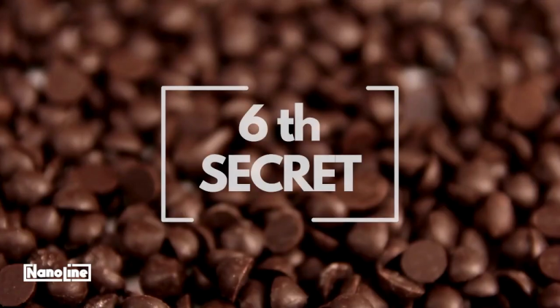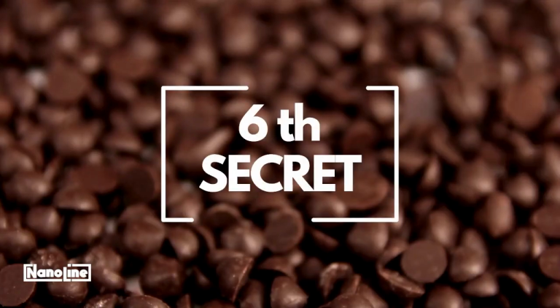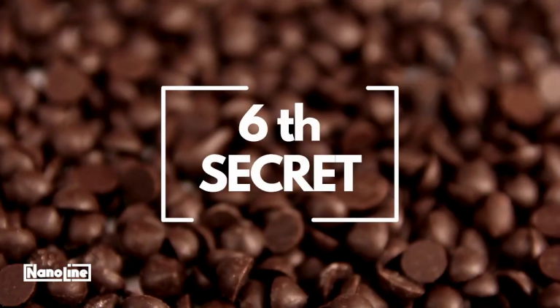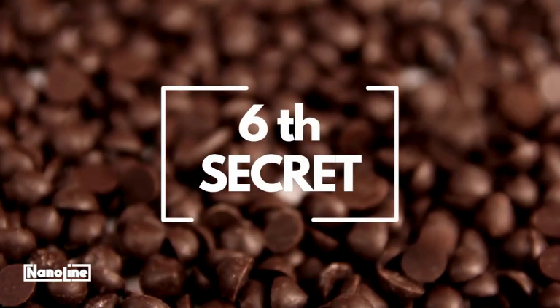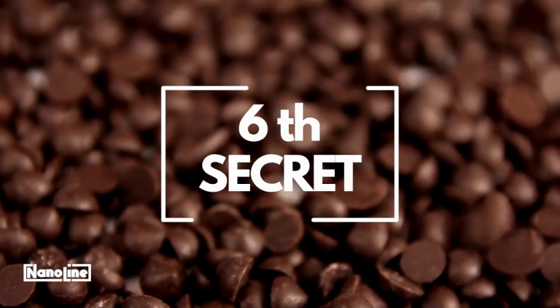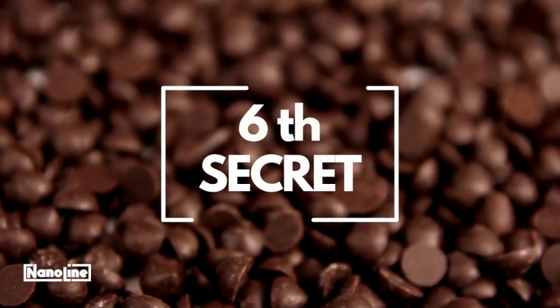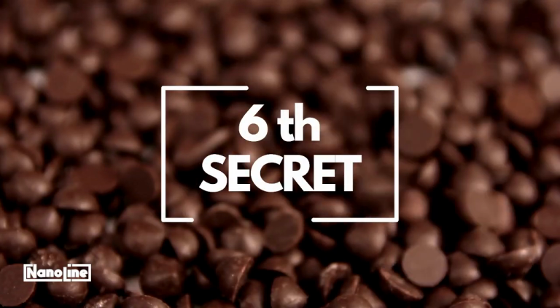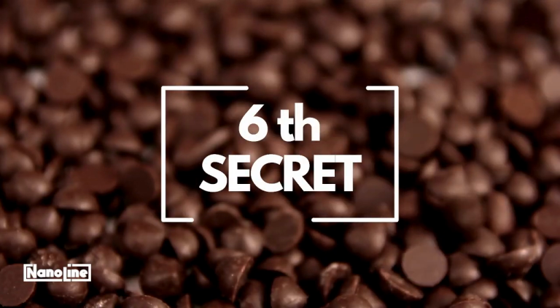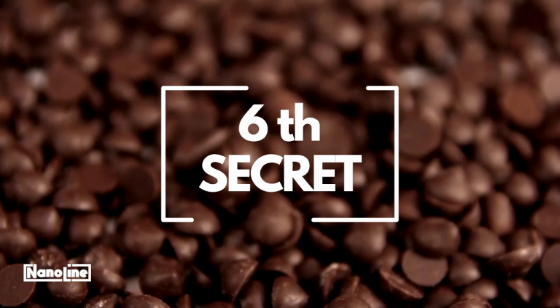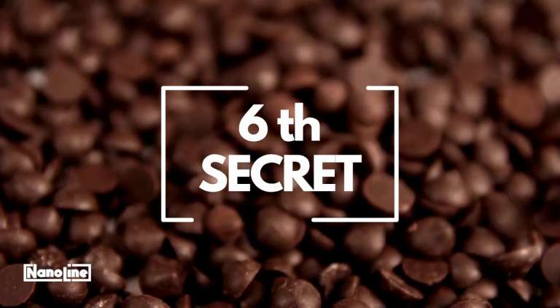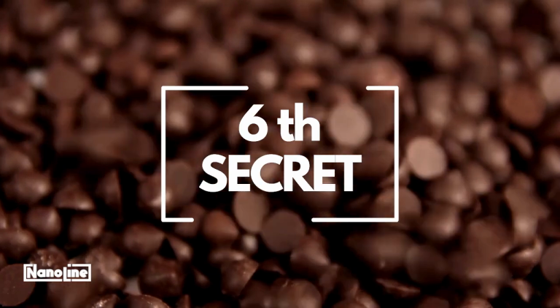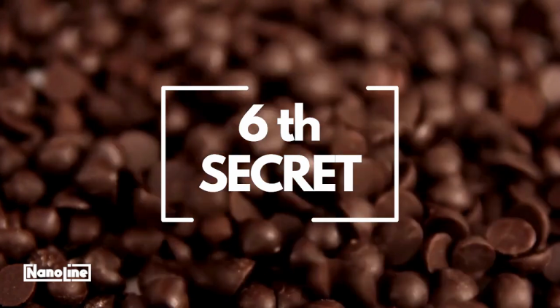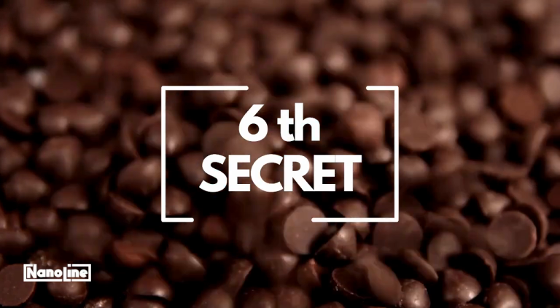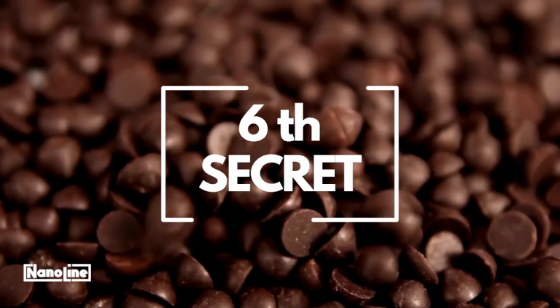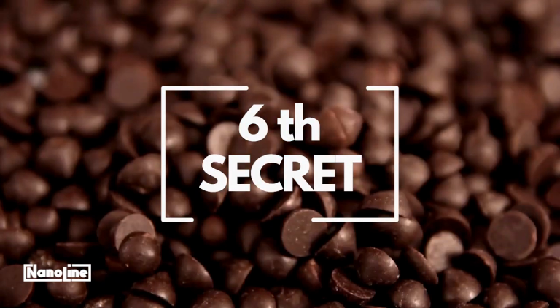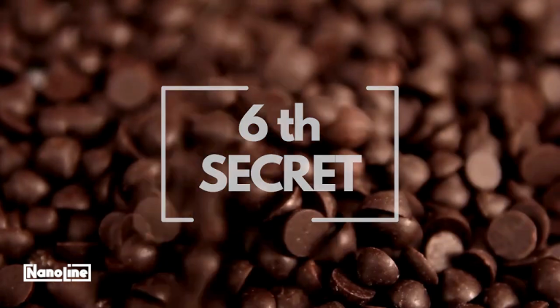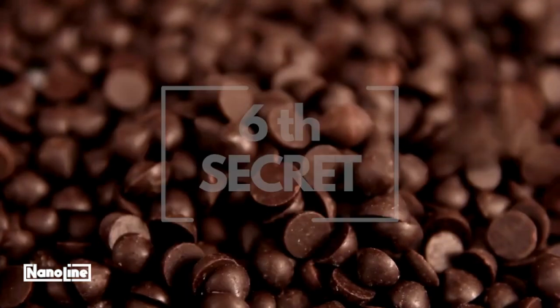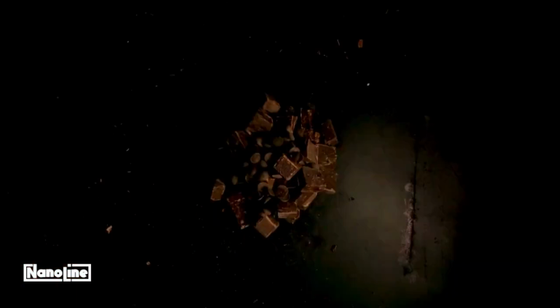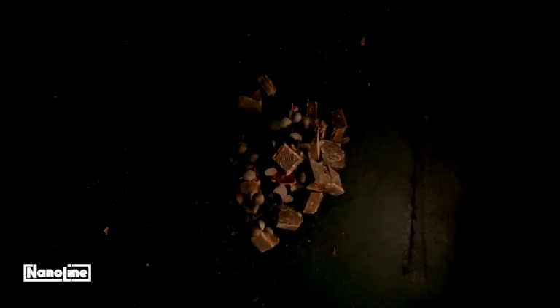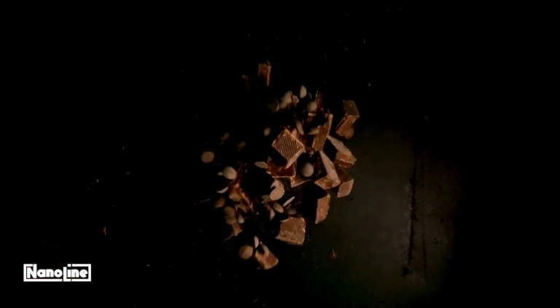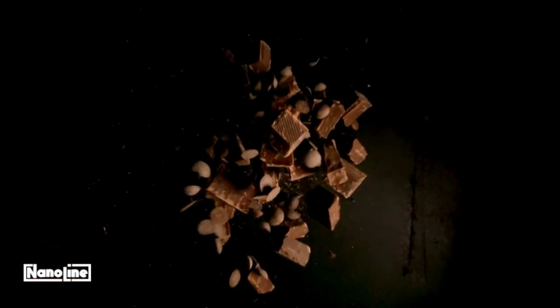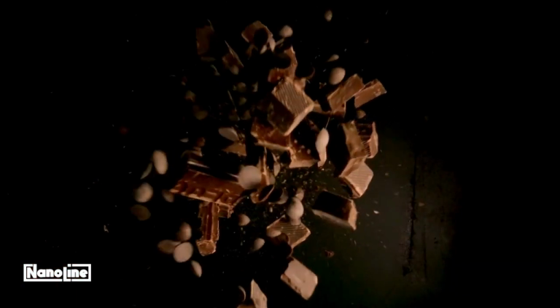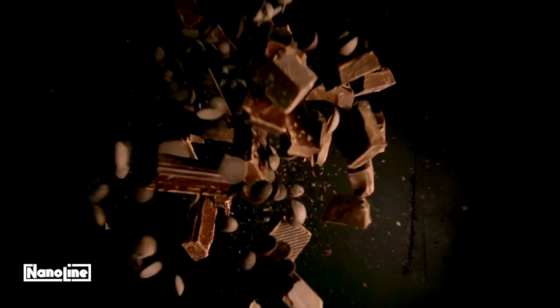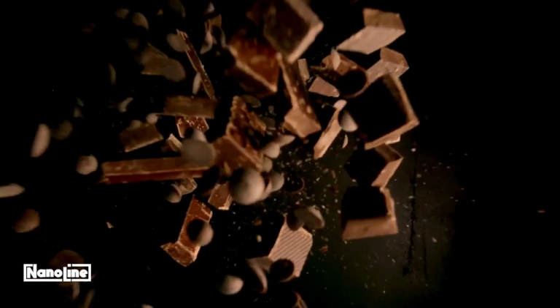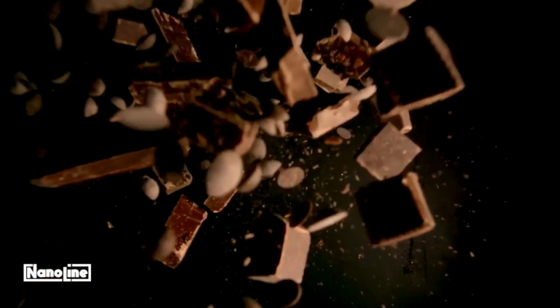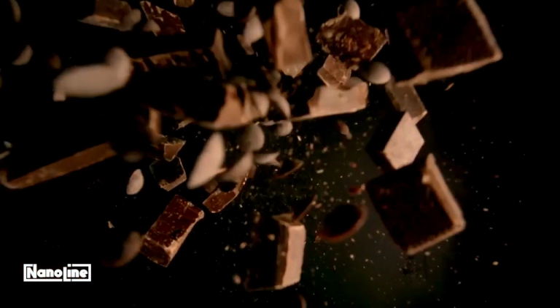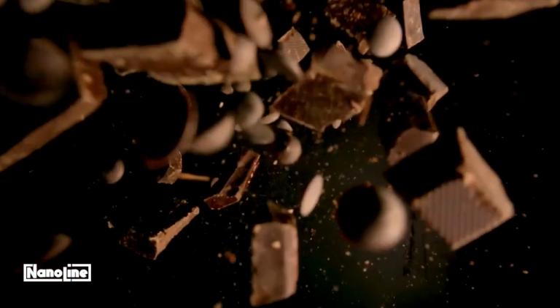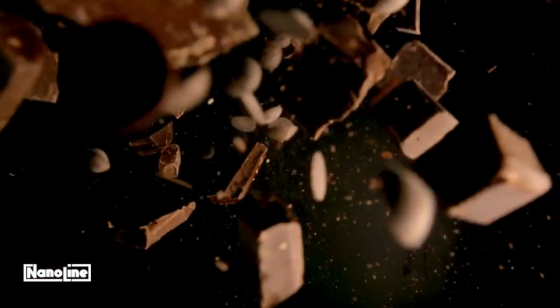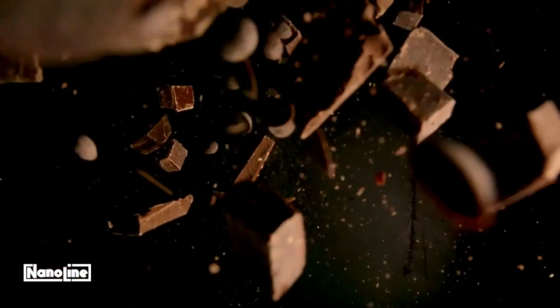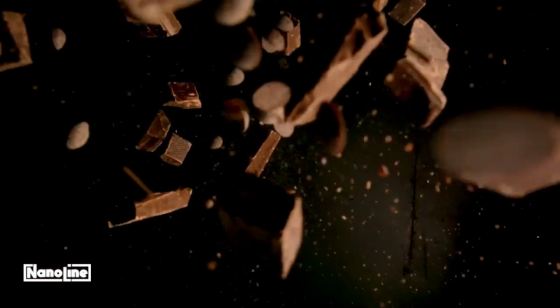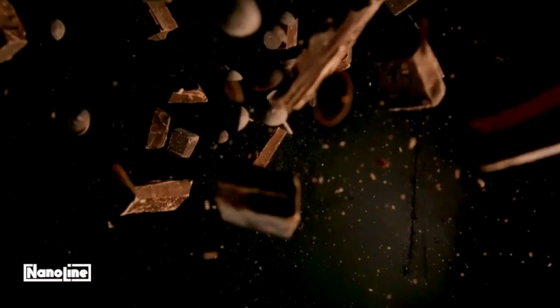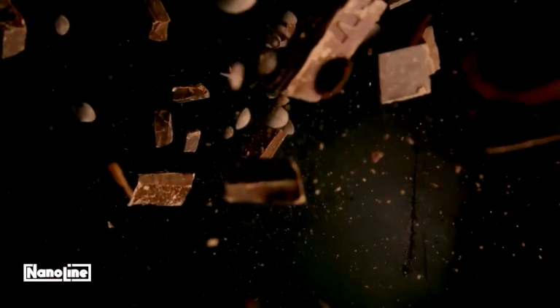Number 6: Use fine Belgian chocolate. The quality of the chocolate makes a big difference in the taste of your cookies.